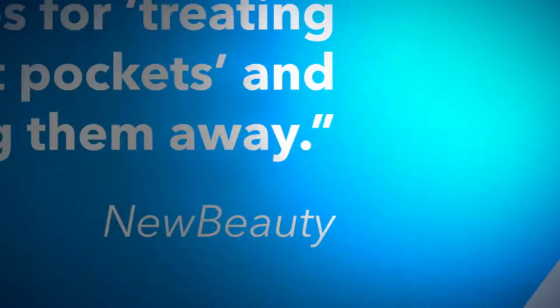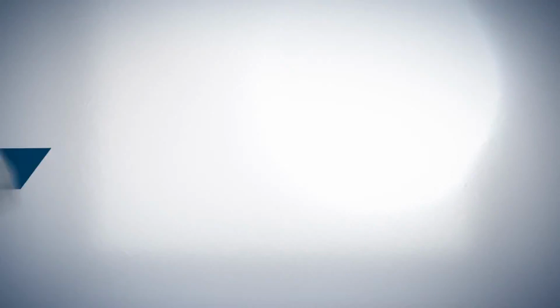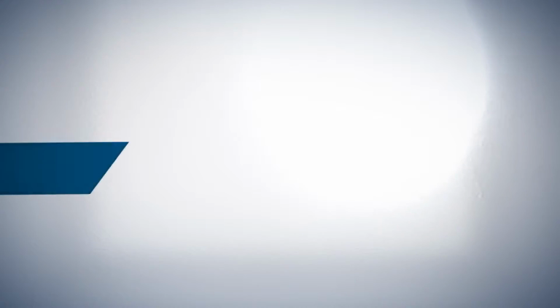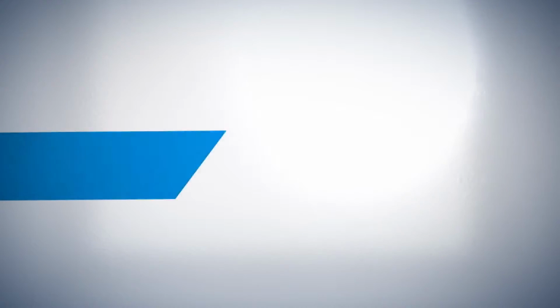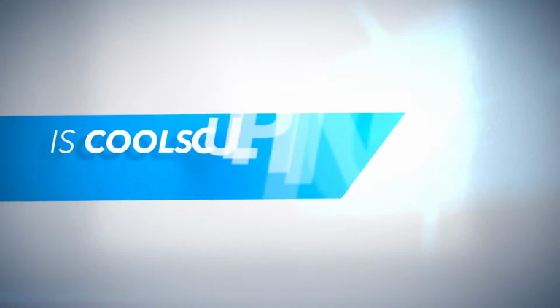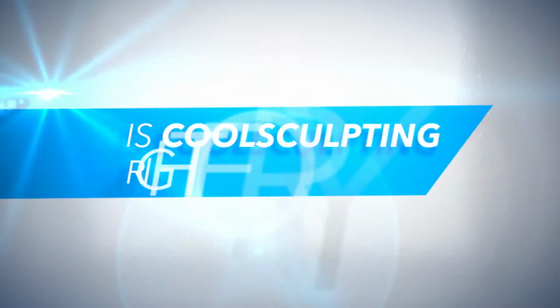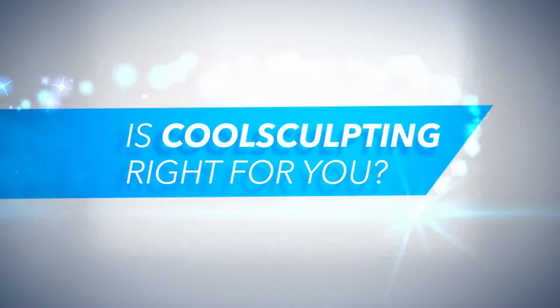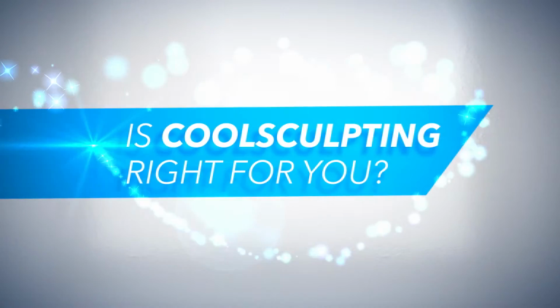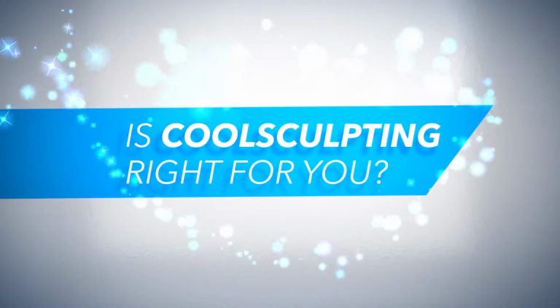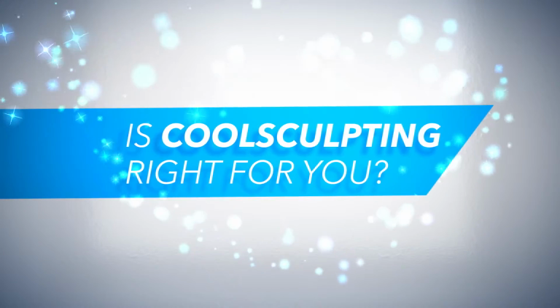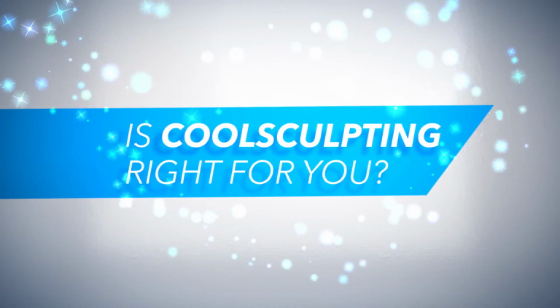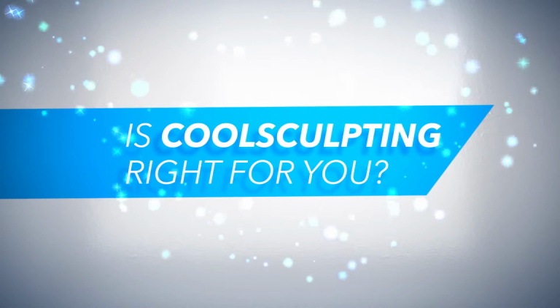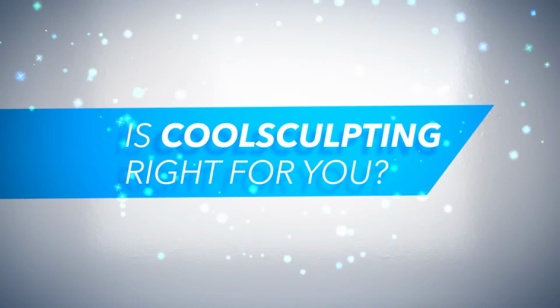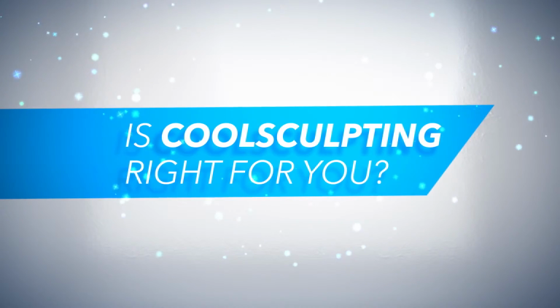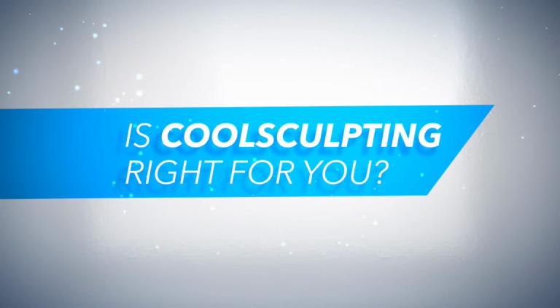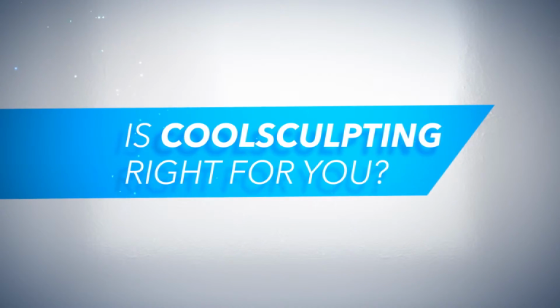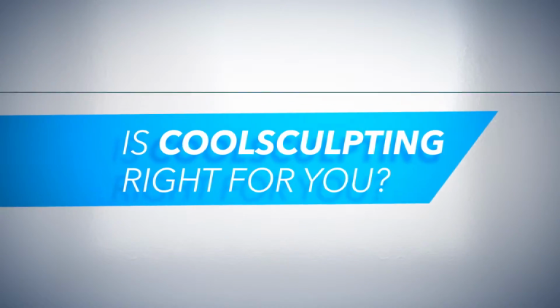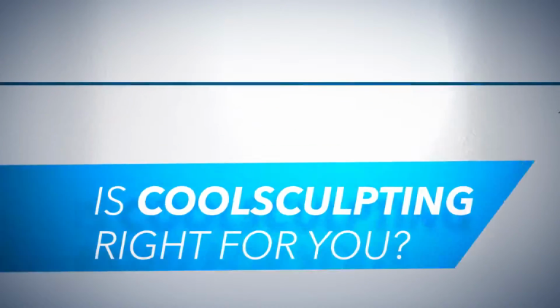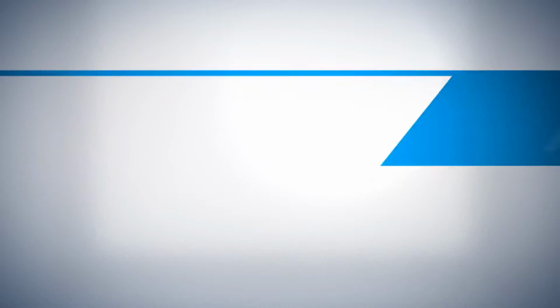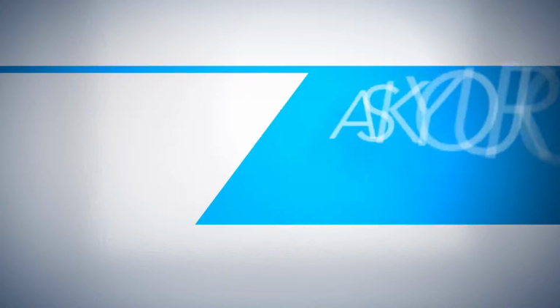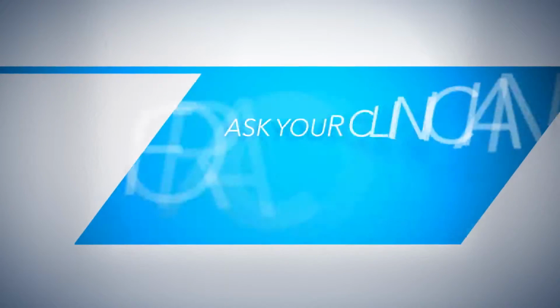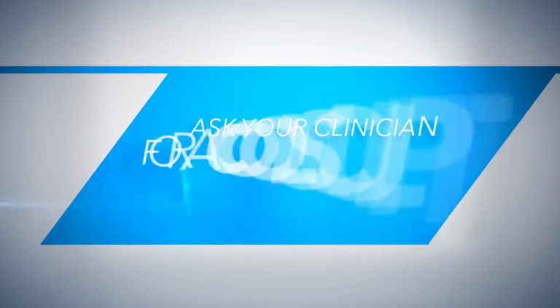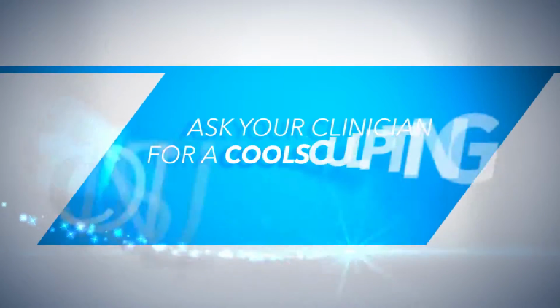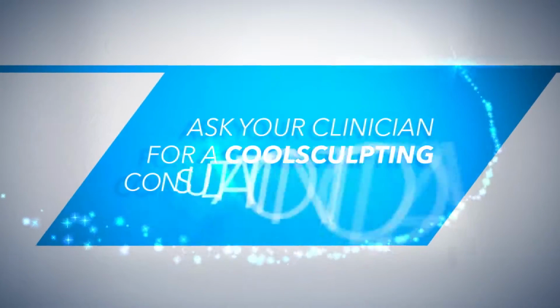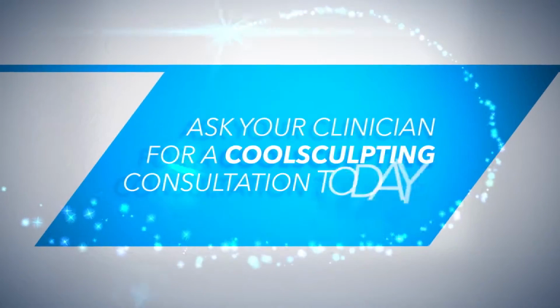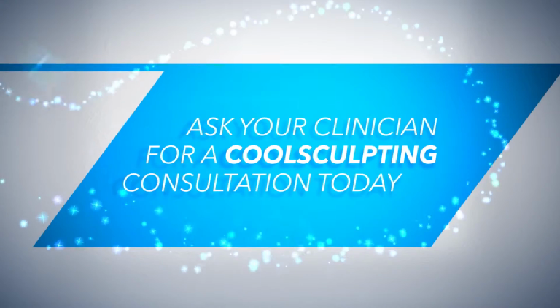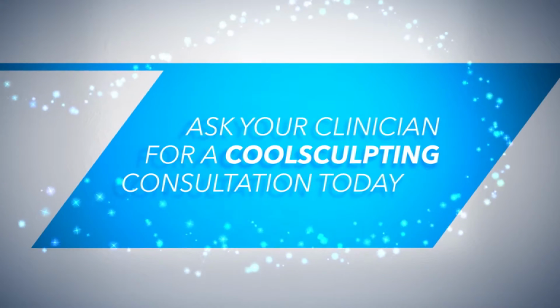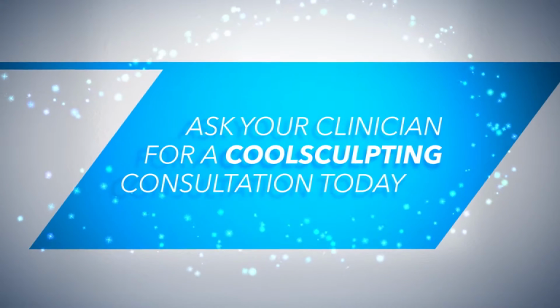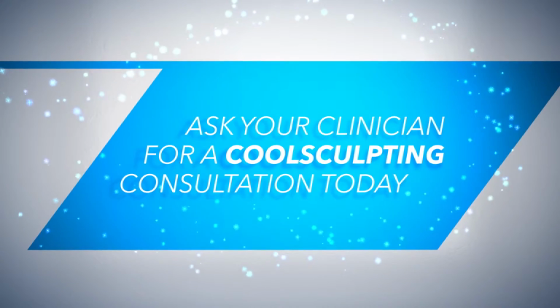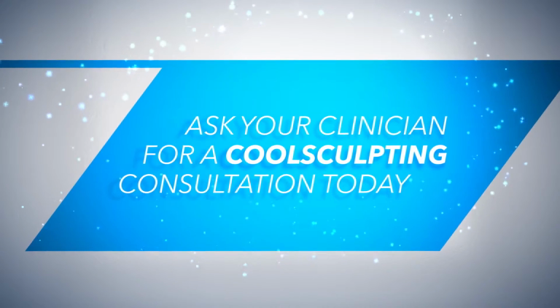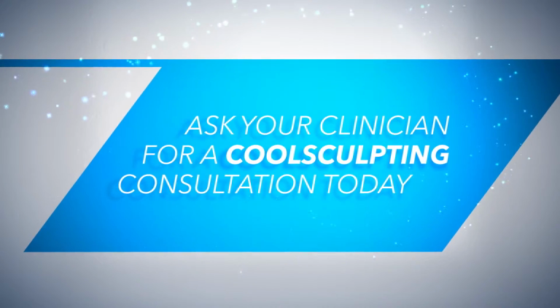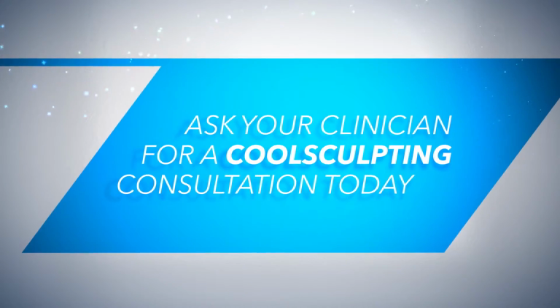You may be wondering if CoolSculpting is right for you. Ask your clinician for a CoolSculpting consultation today.